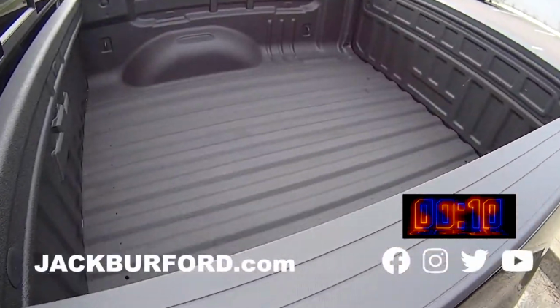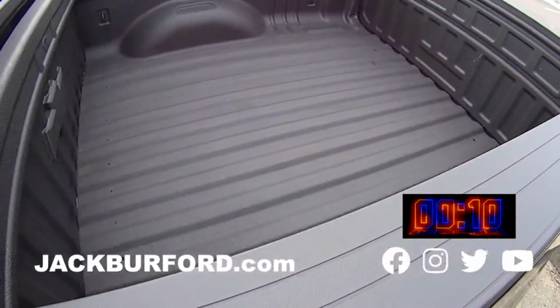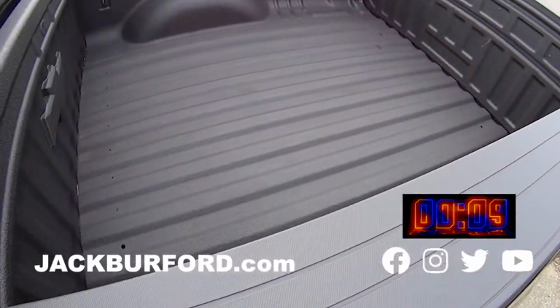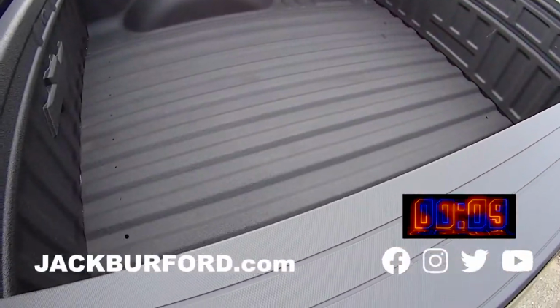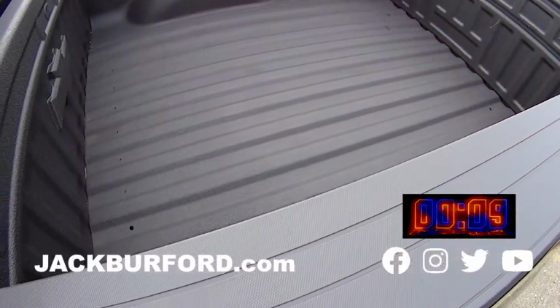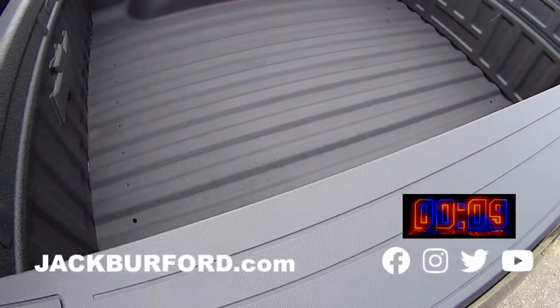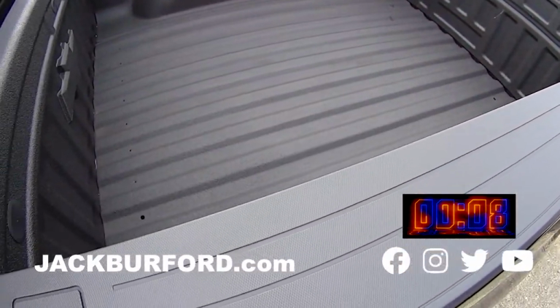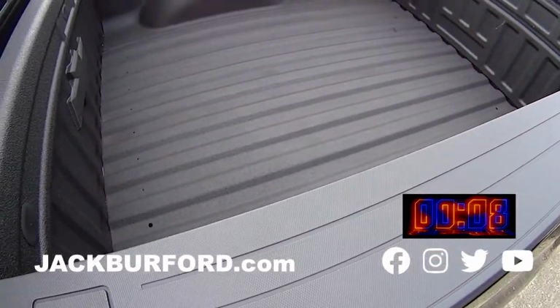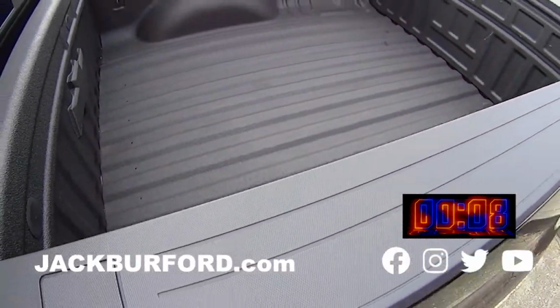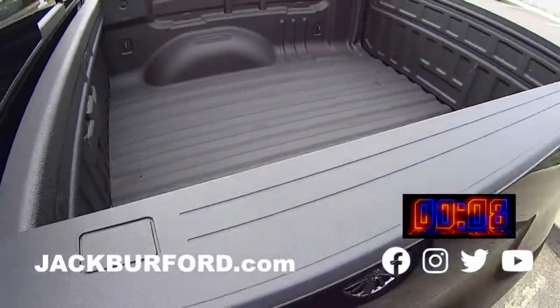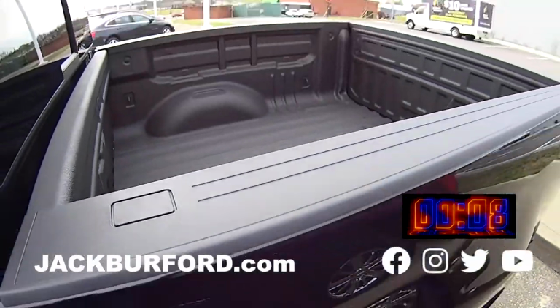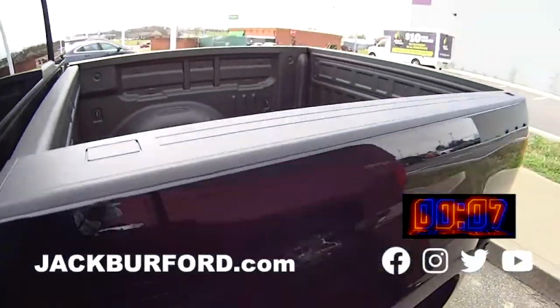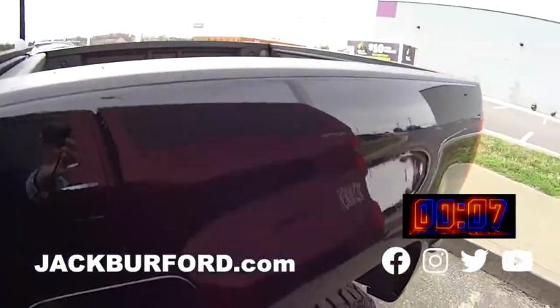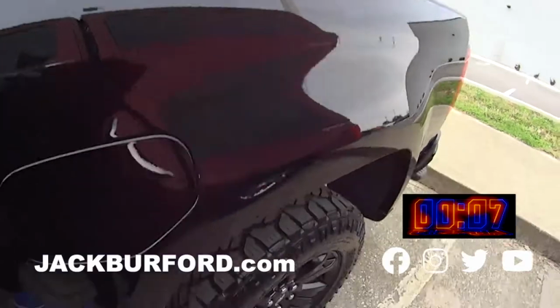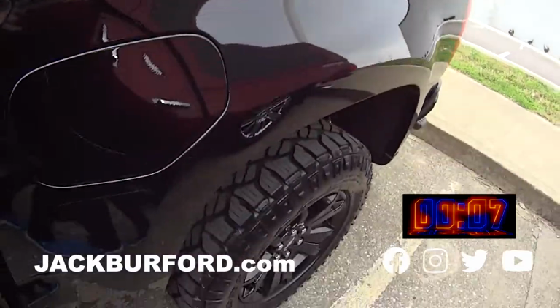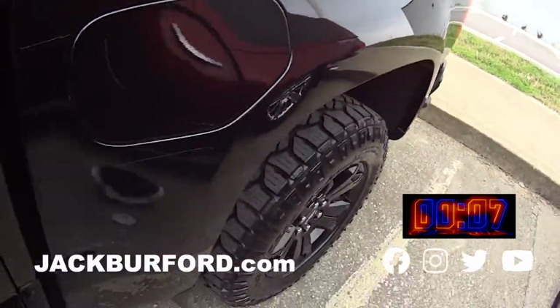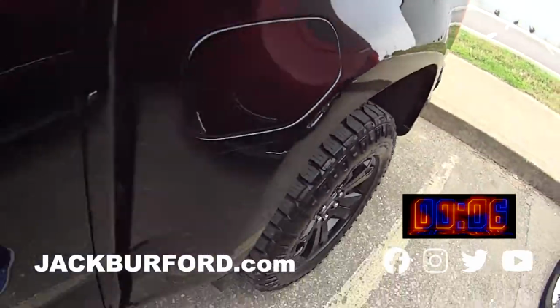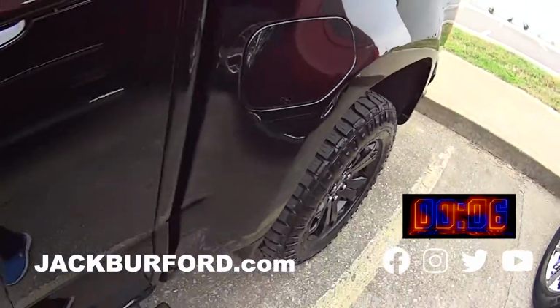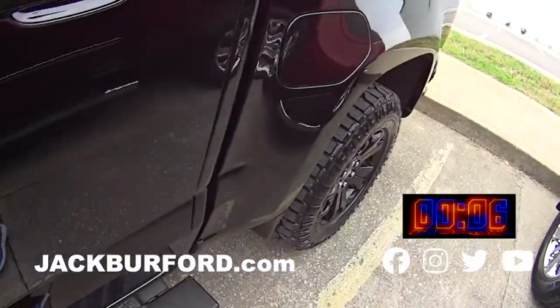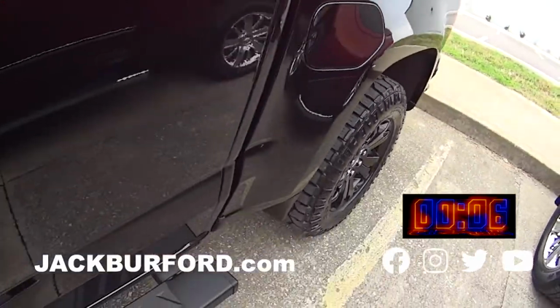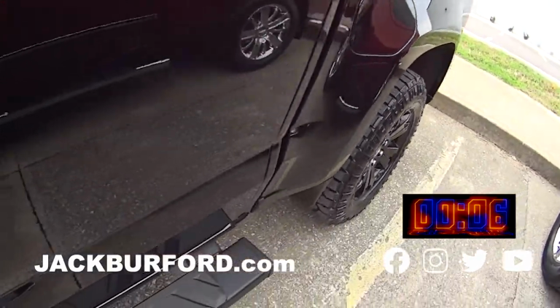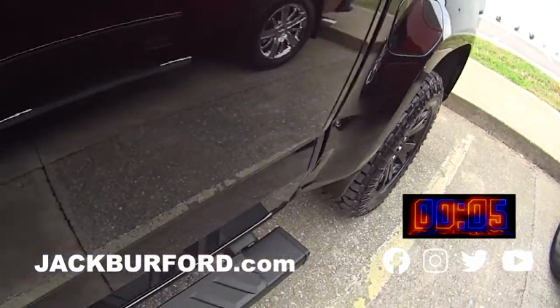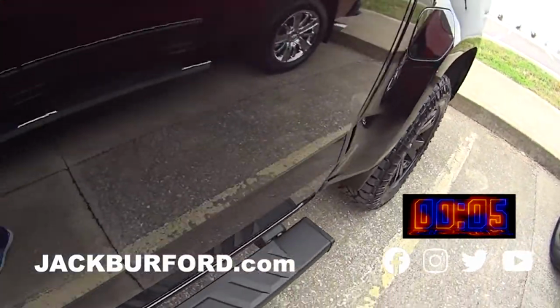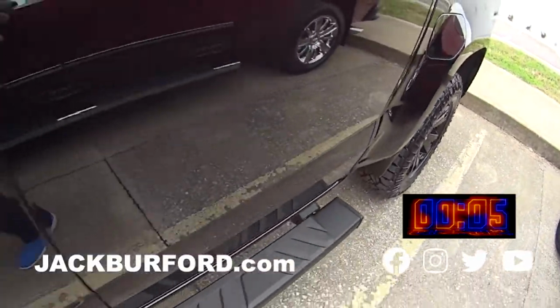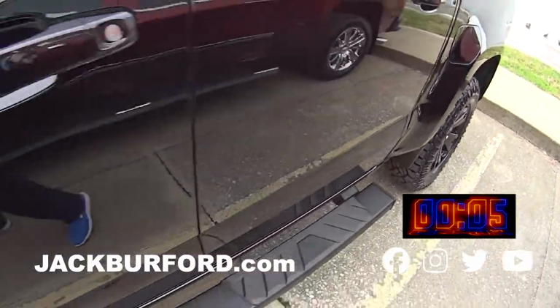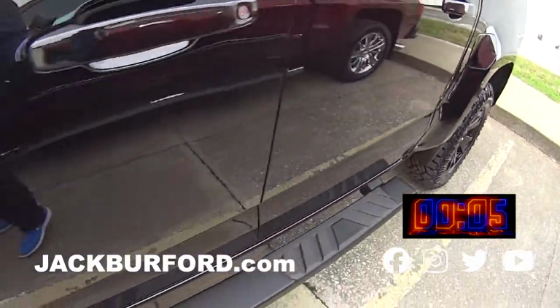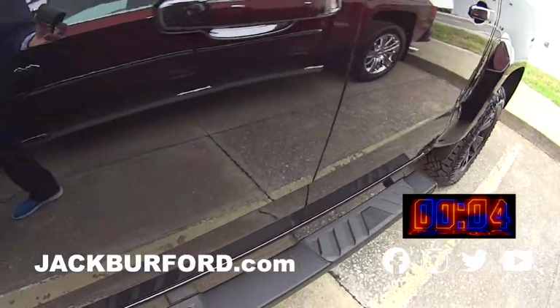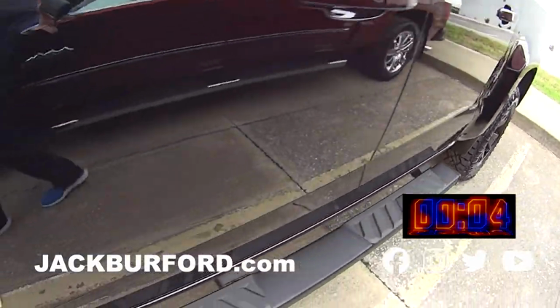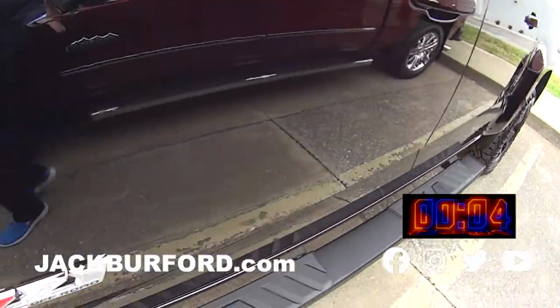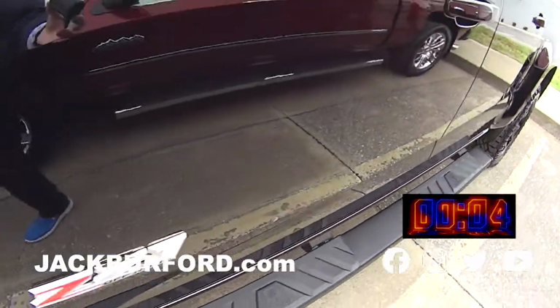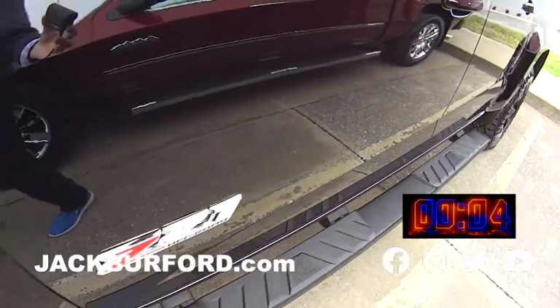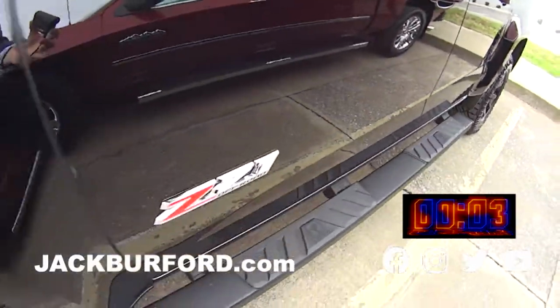This is just a great truck. Spray in the bed liner. So come in today and see it or check us out at jackbarford.com.